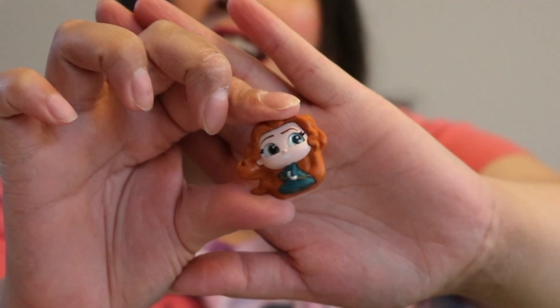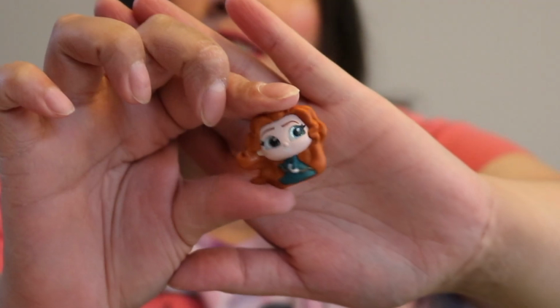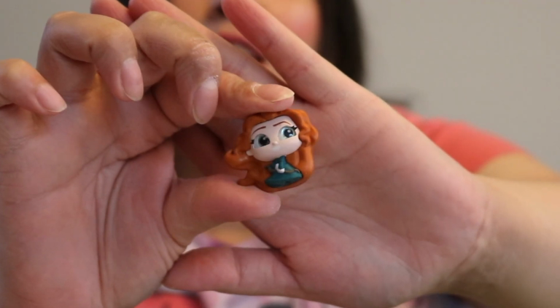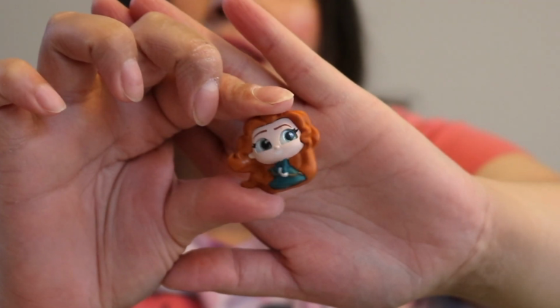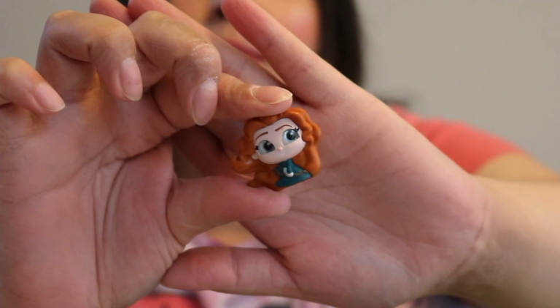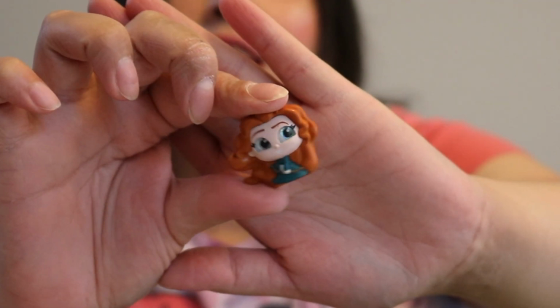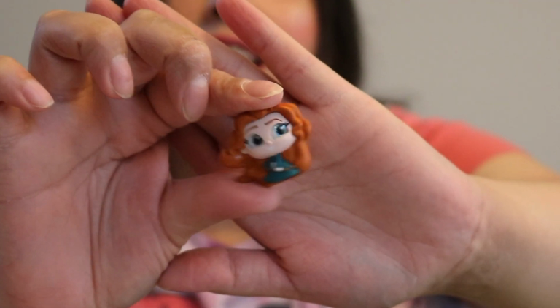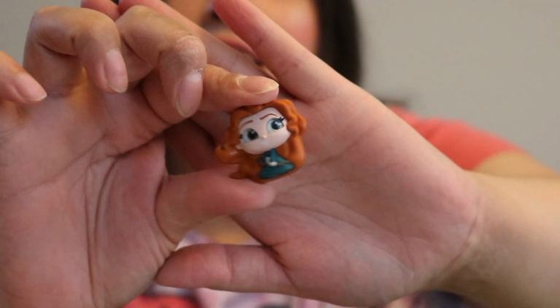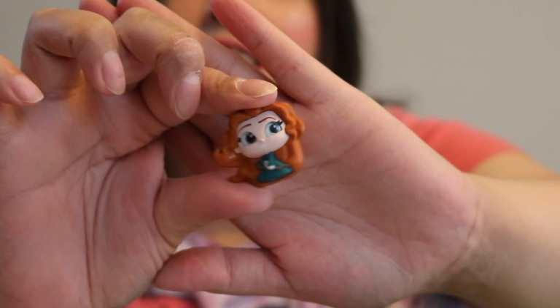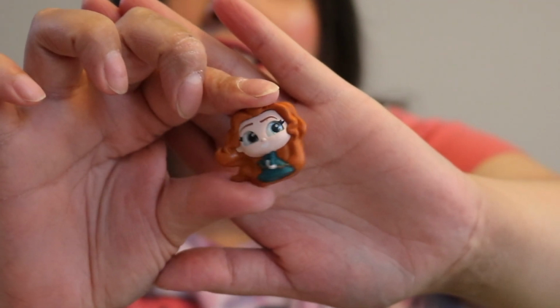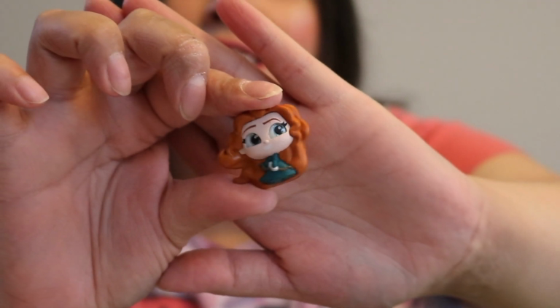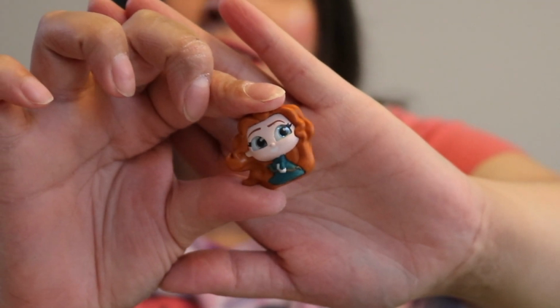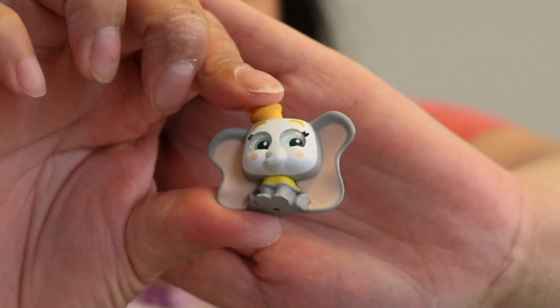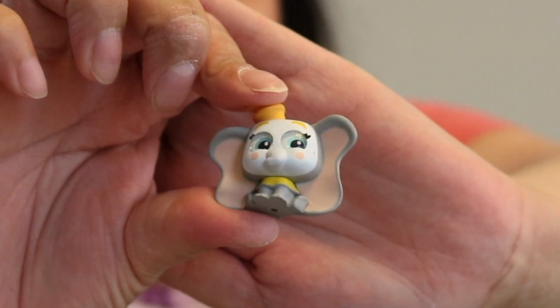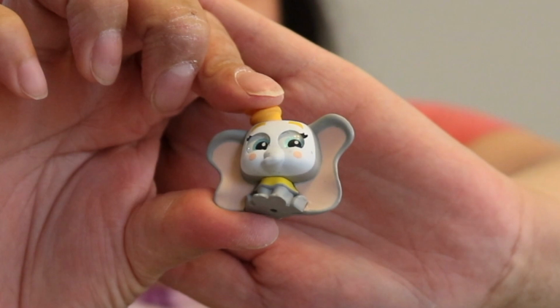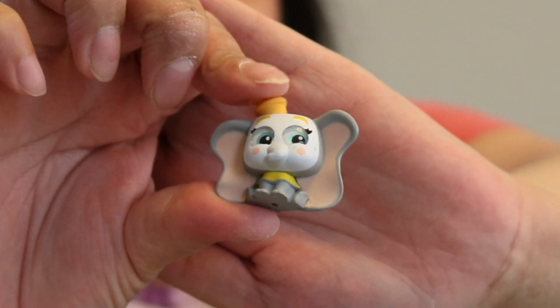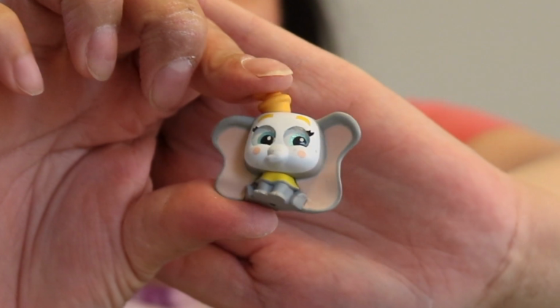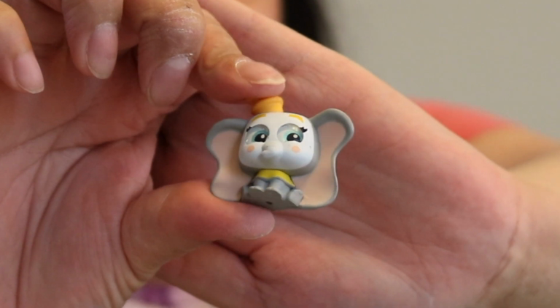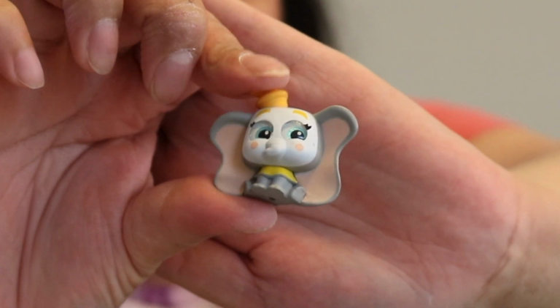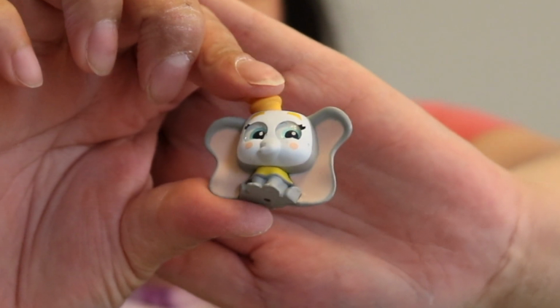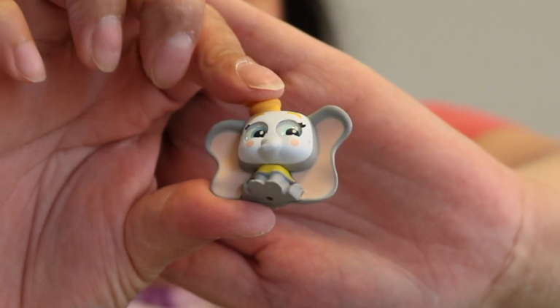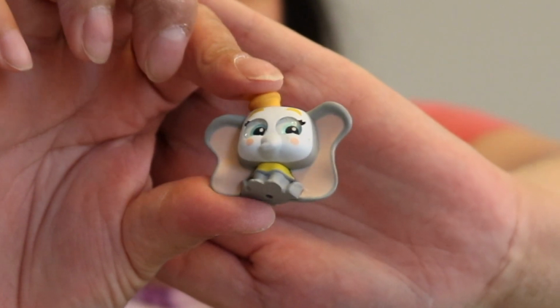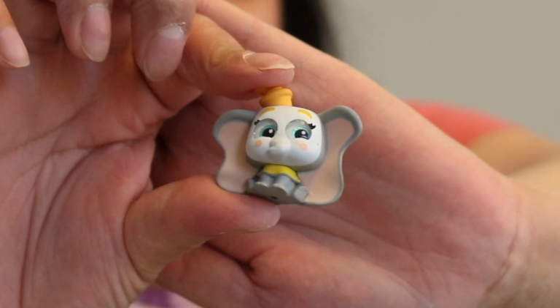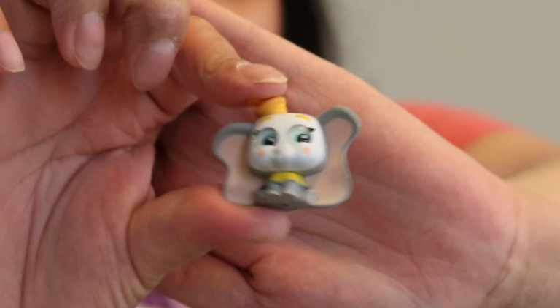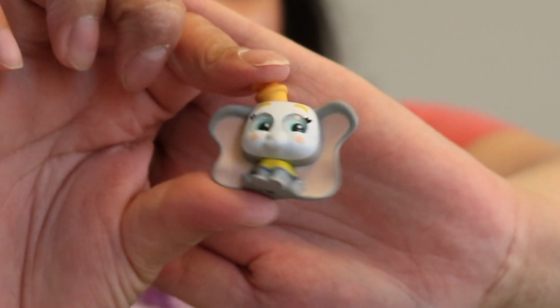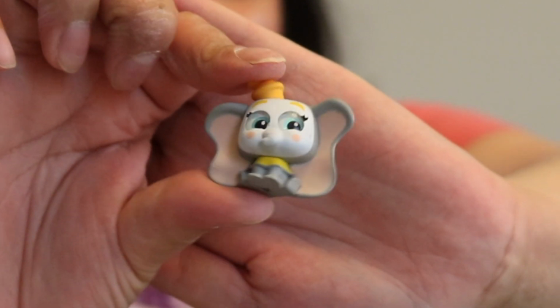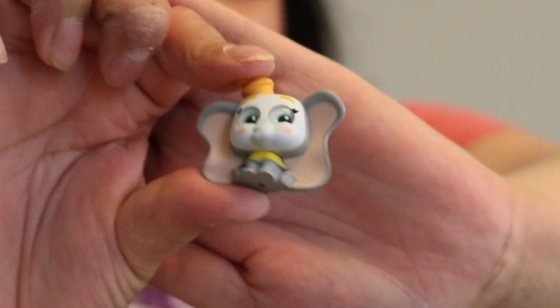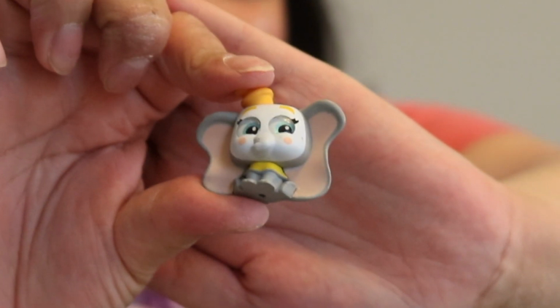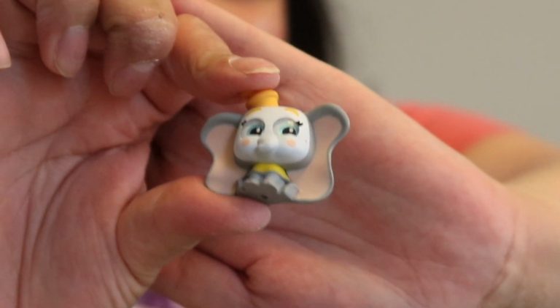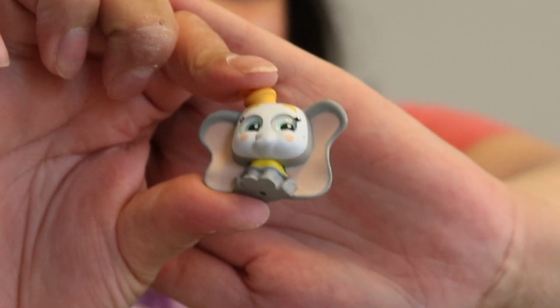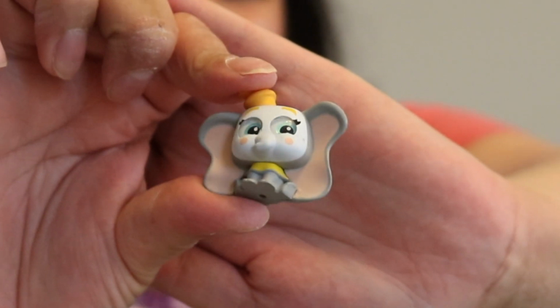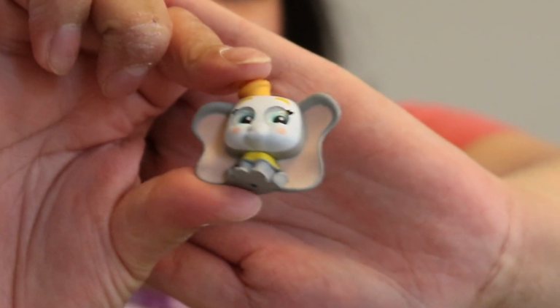Now we have Merida. And last but not least, my absolute favorite — Dumbo! I finally got a Dumbo.